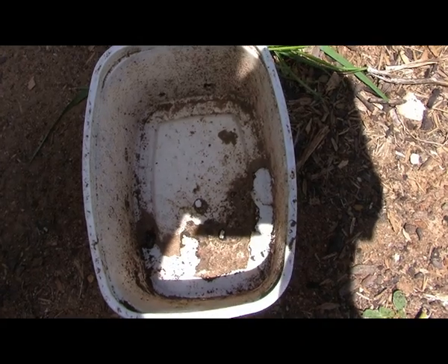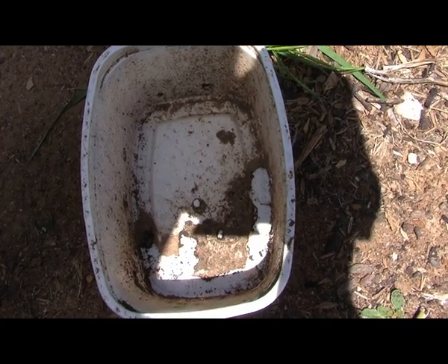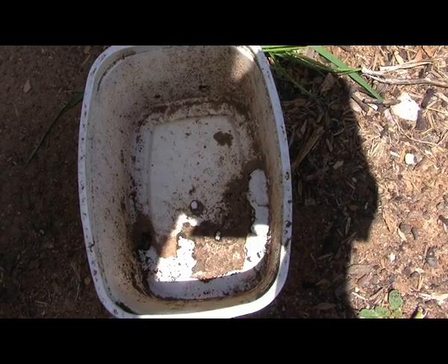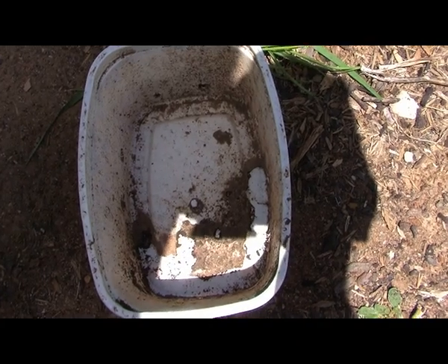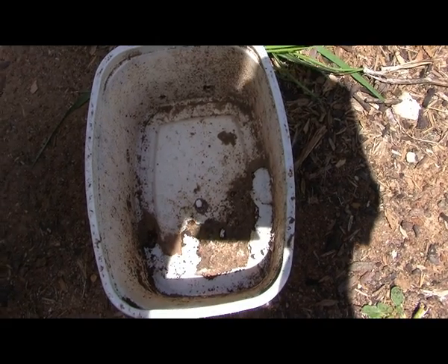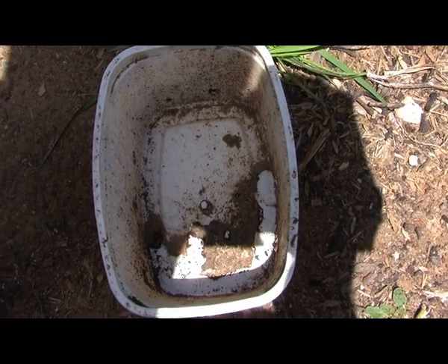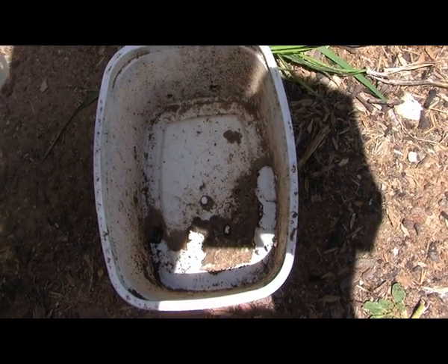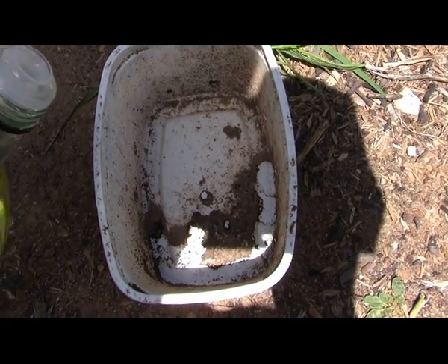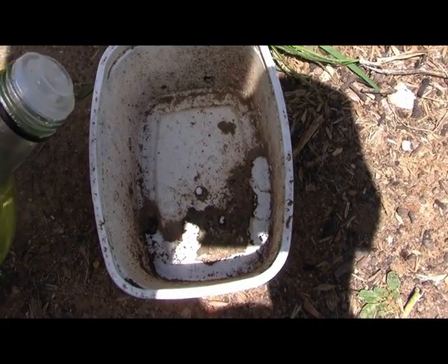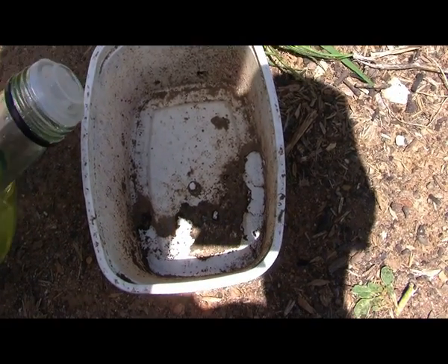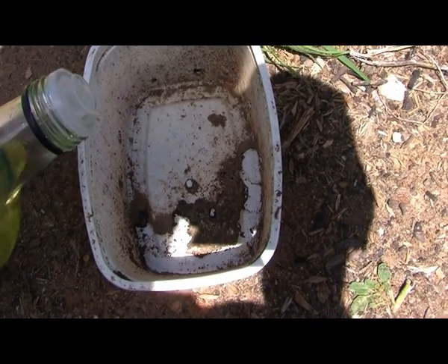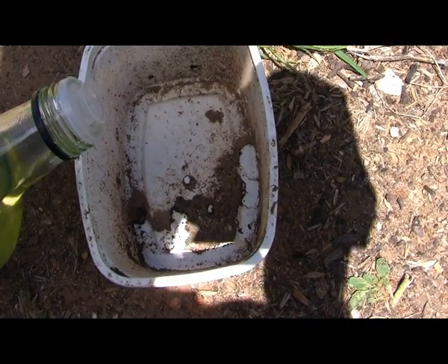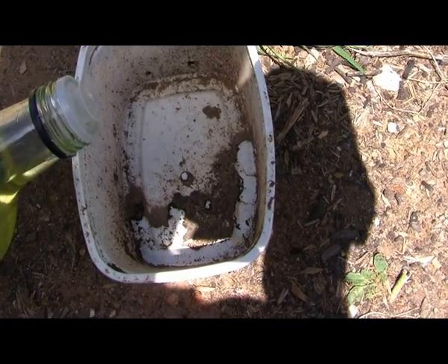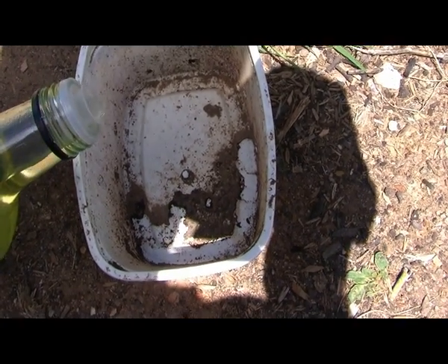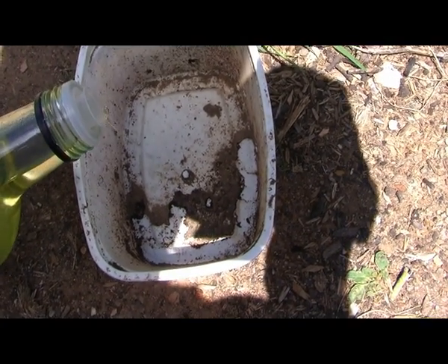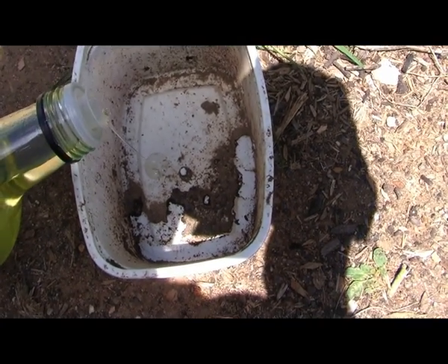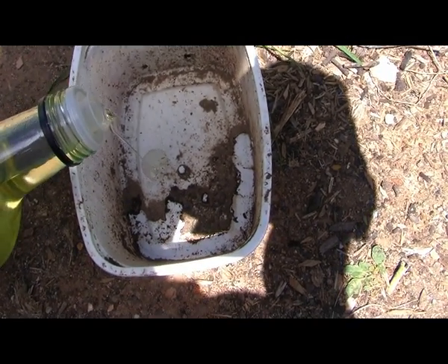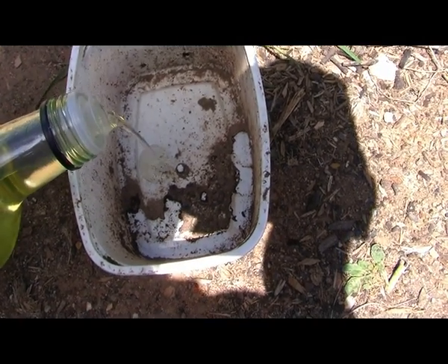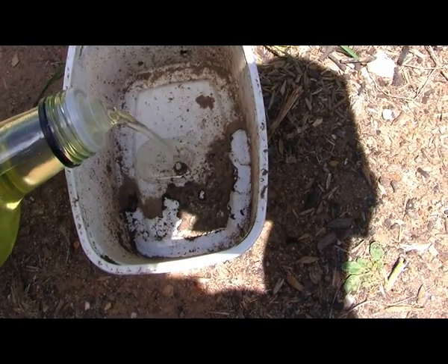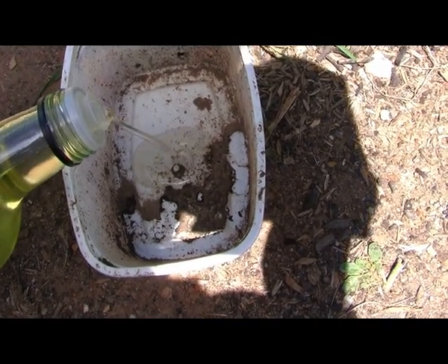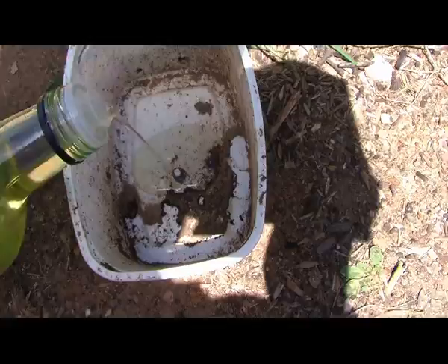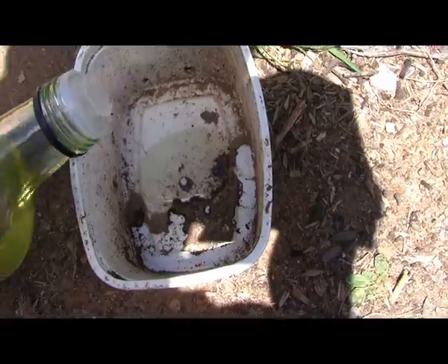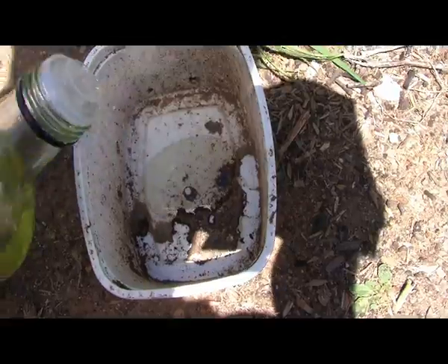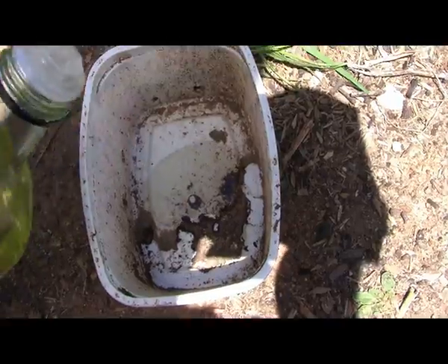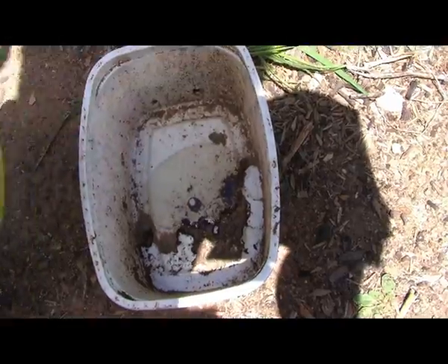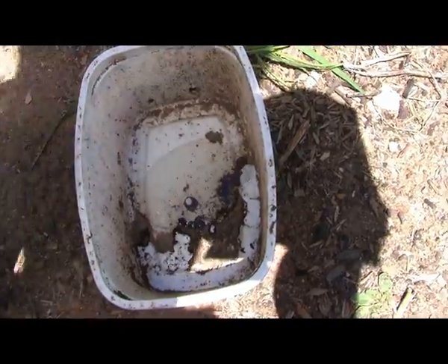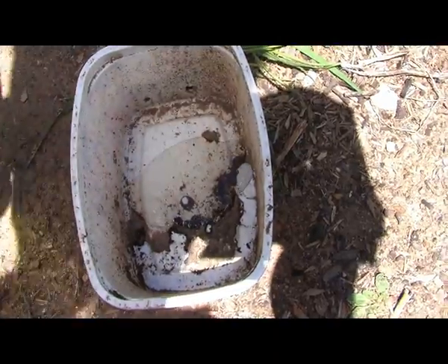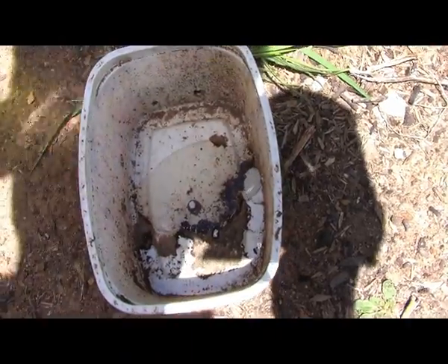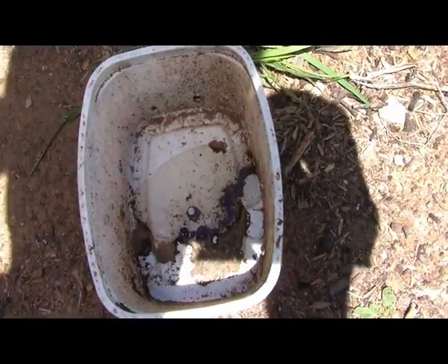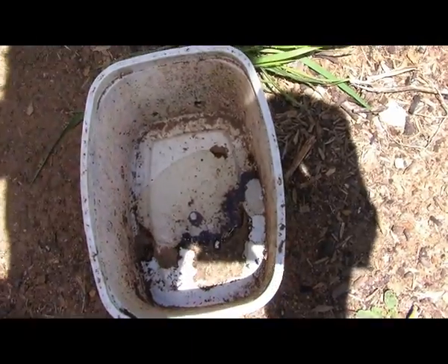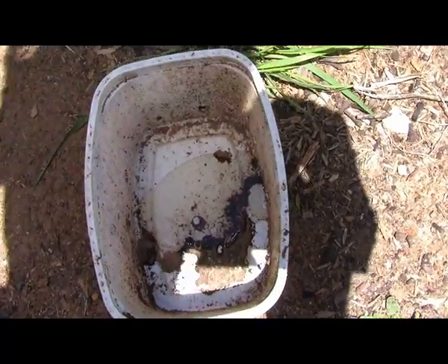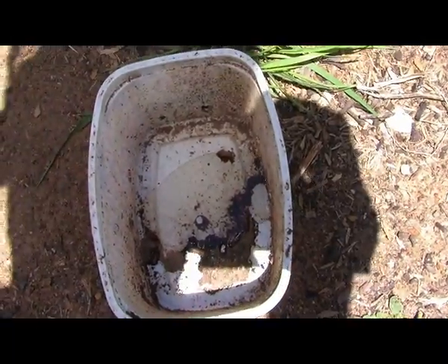After every few weeks, empty the earwigs out and just pour some oil in and start again.